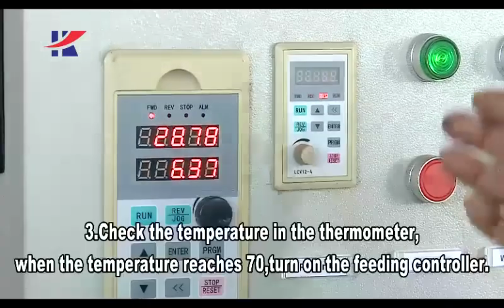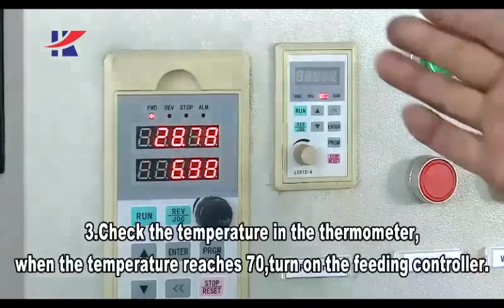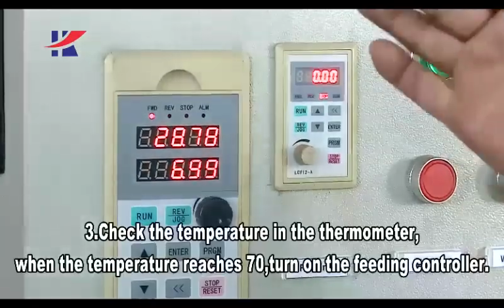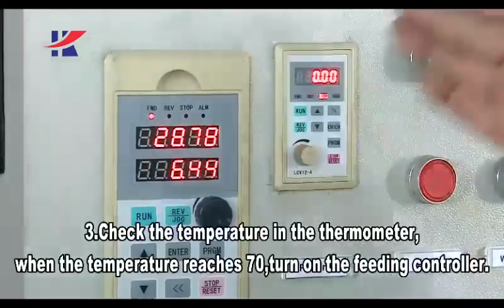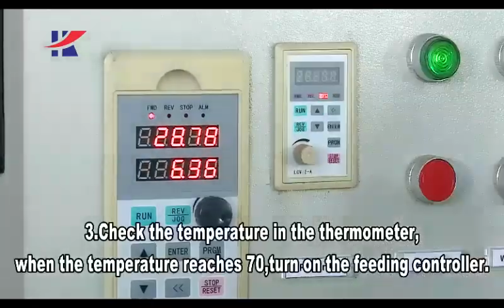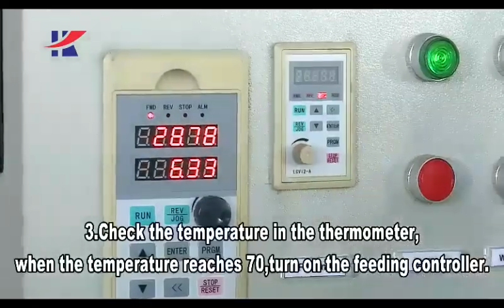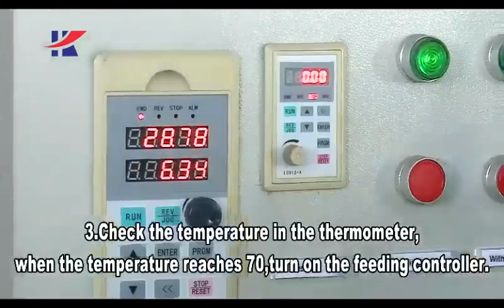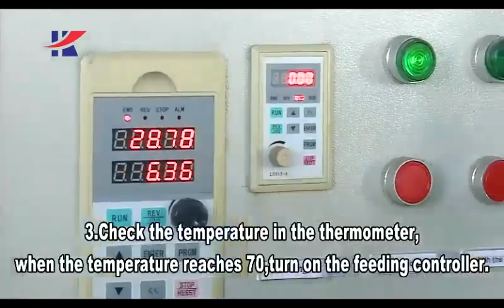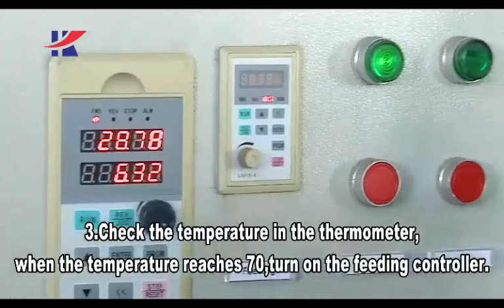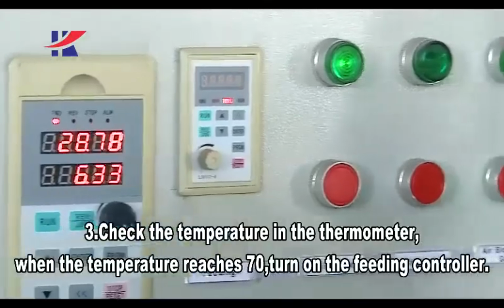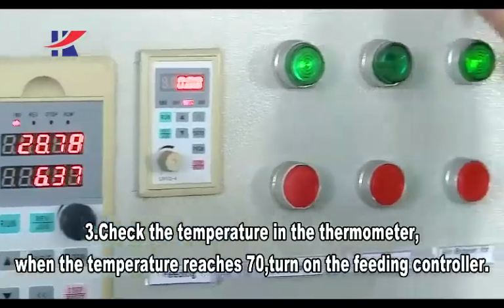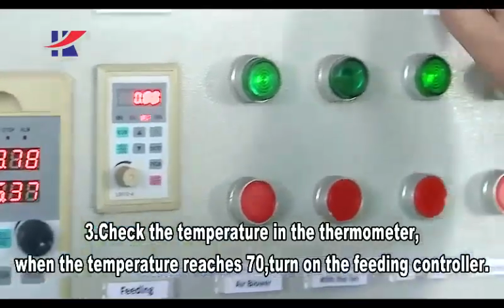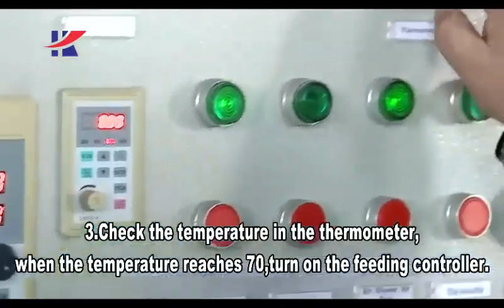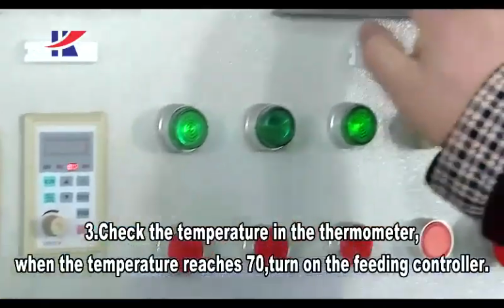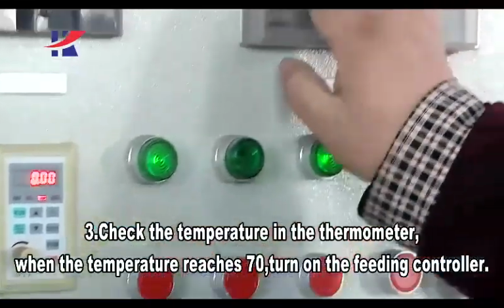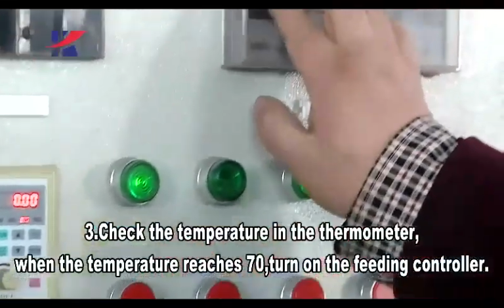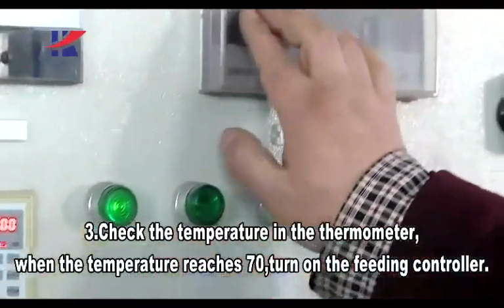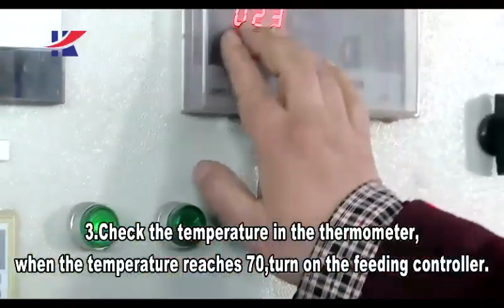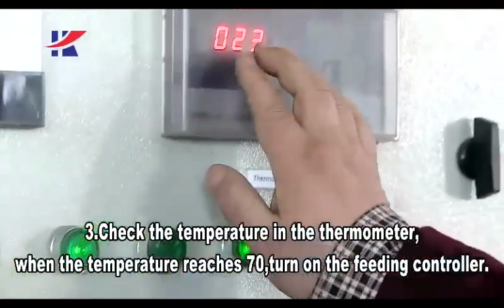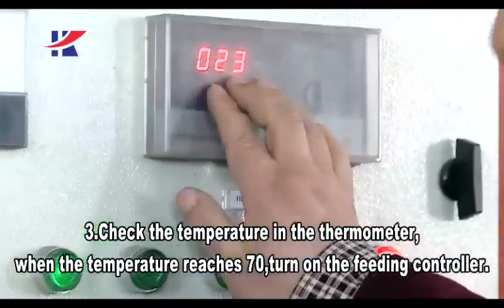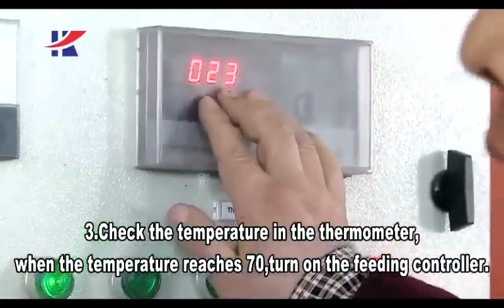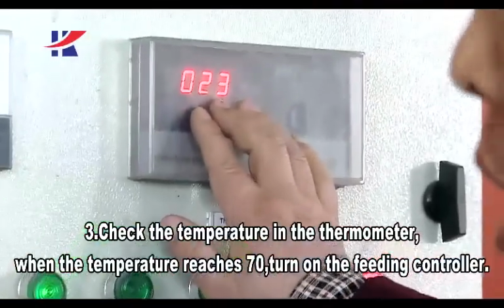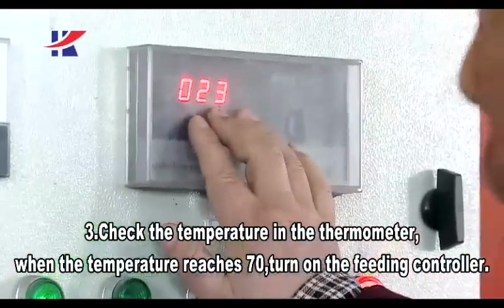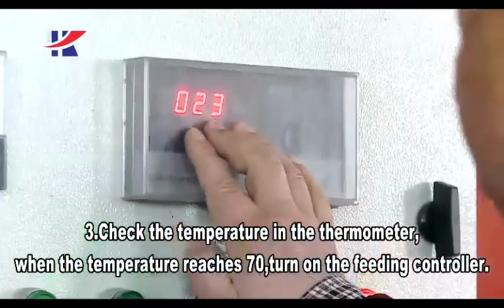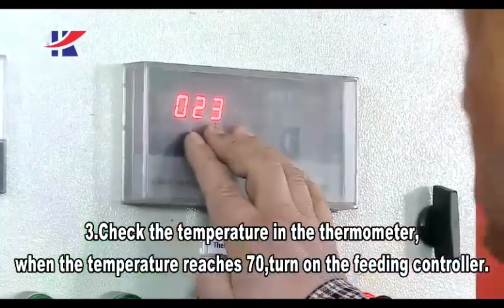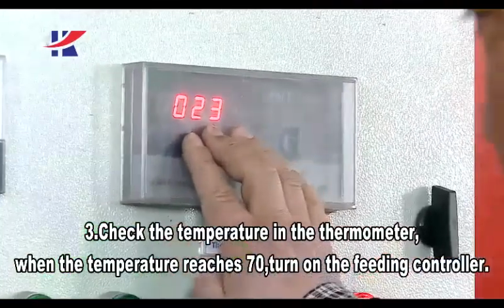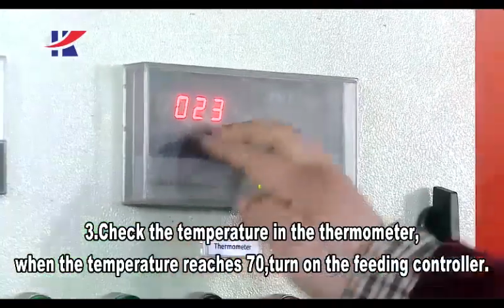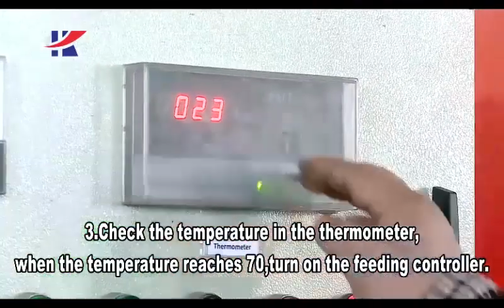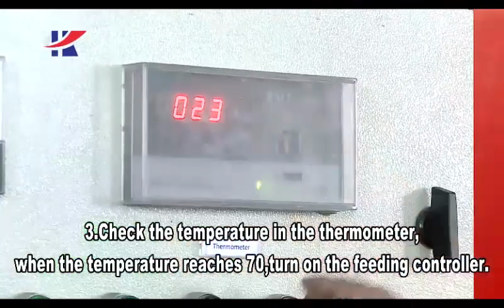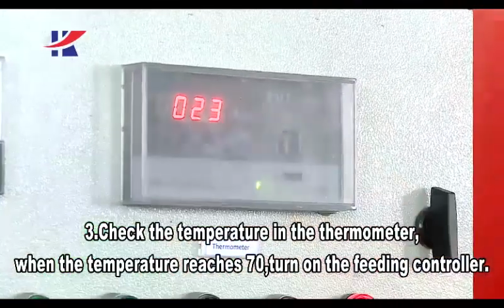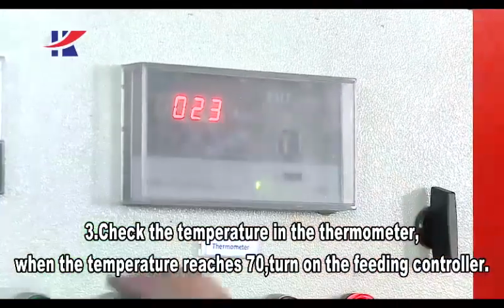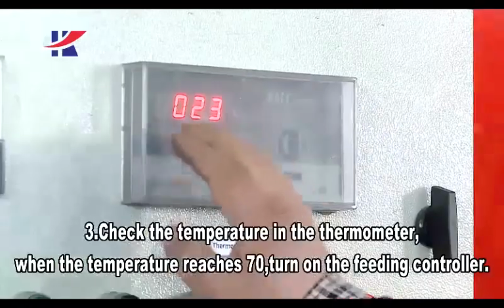Three — check the temperature on the thermometer. When the temperature reaches 100 degrees, turn on the feeding controller.